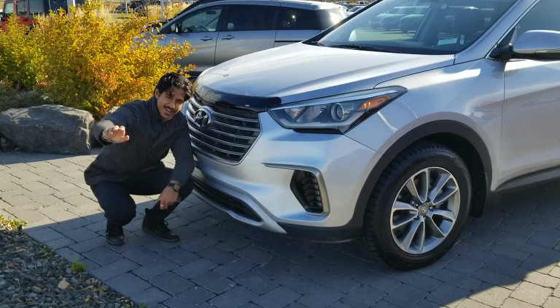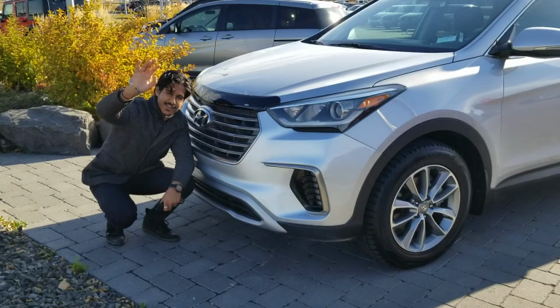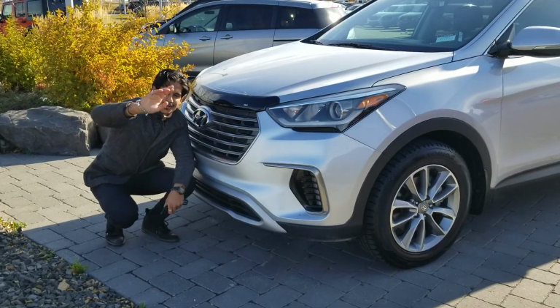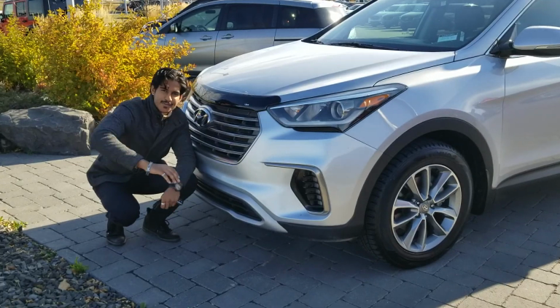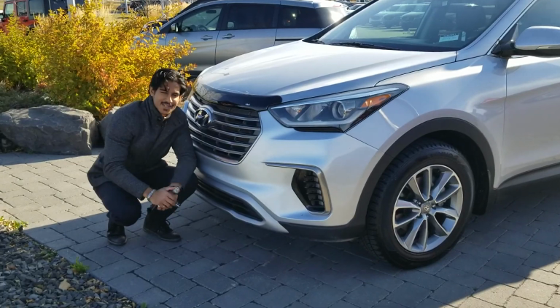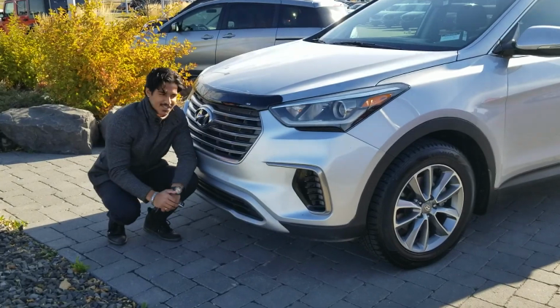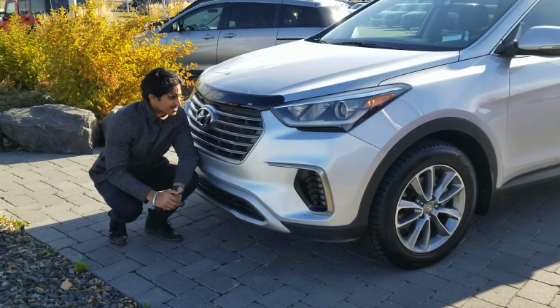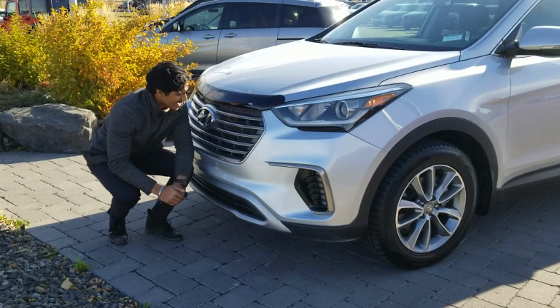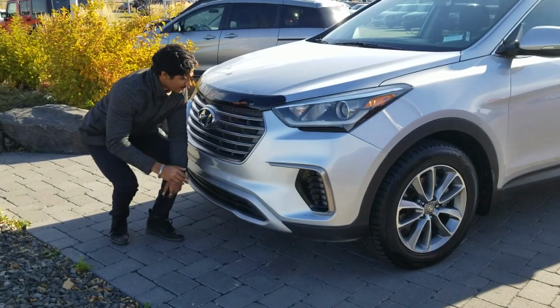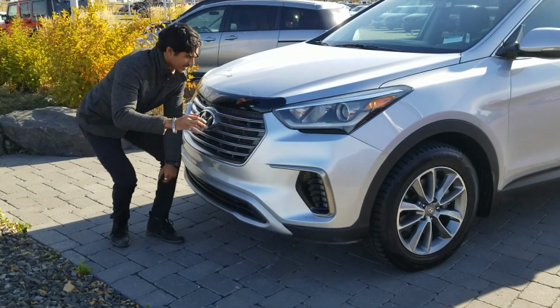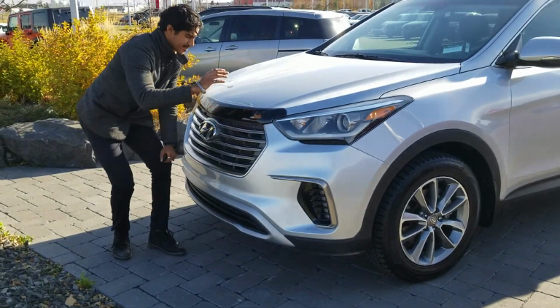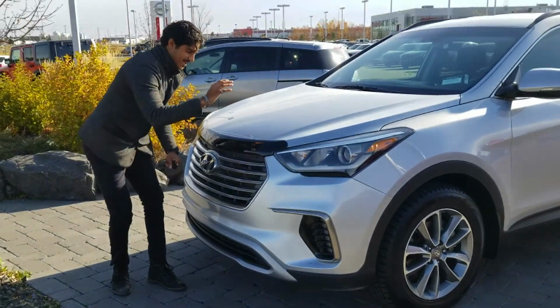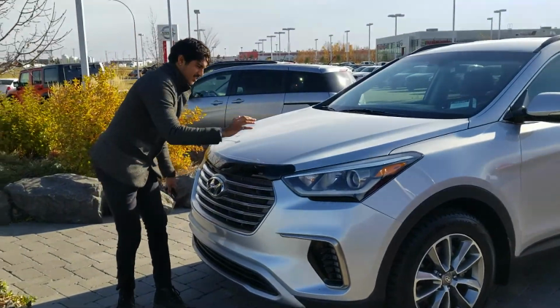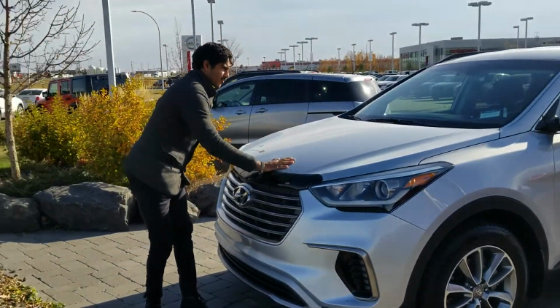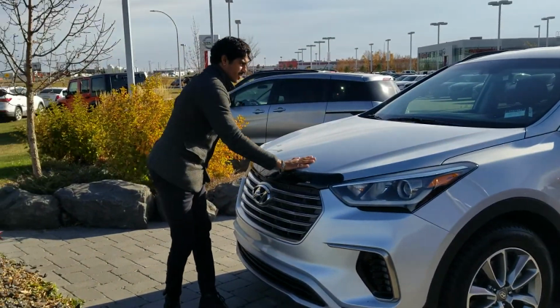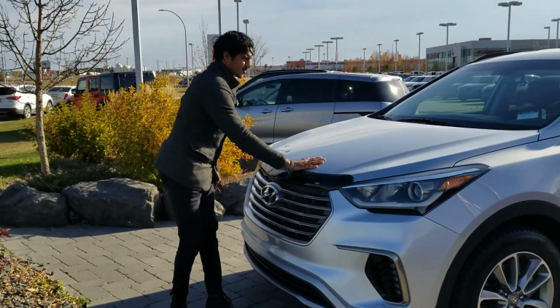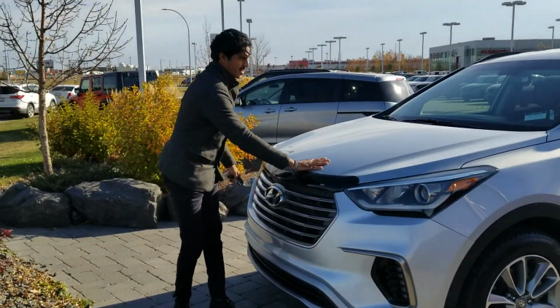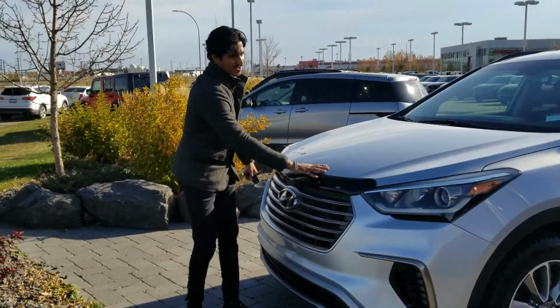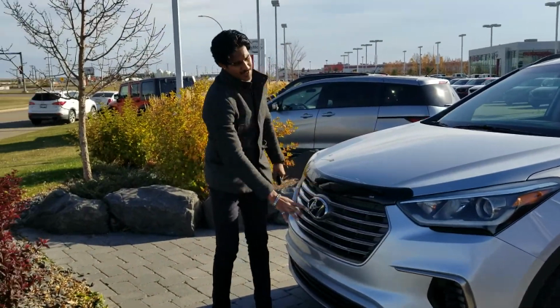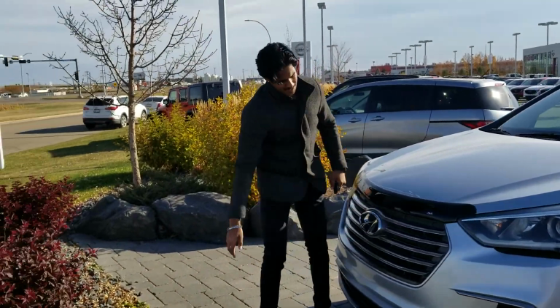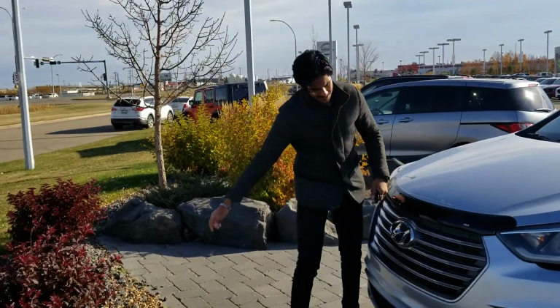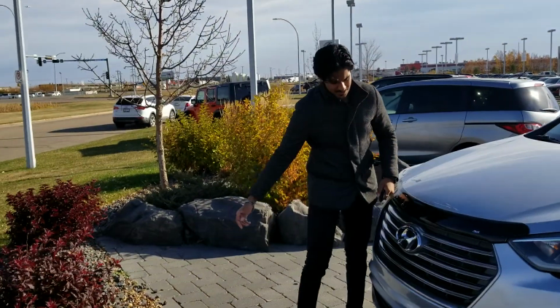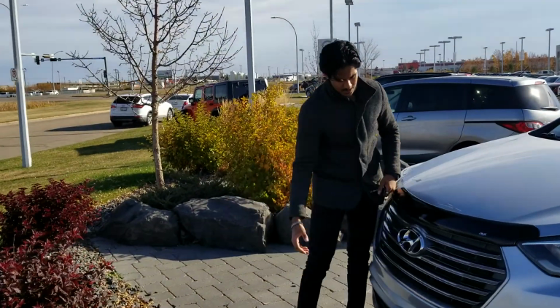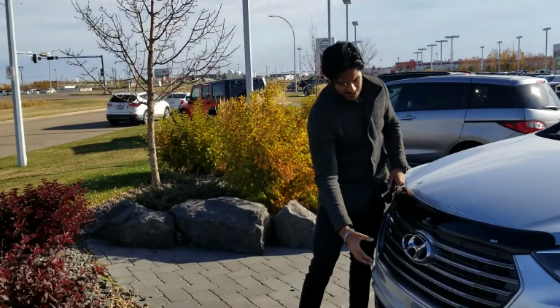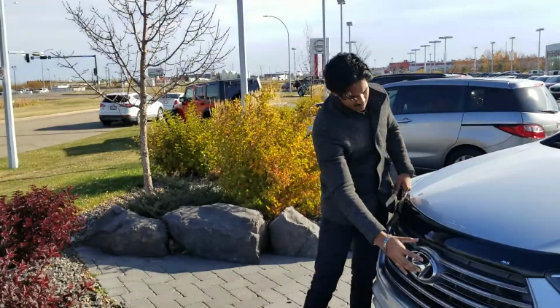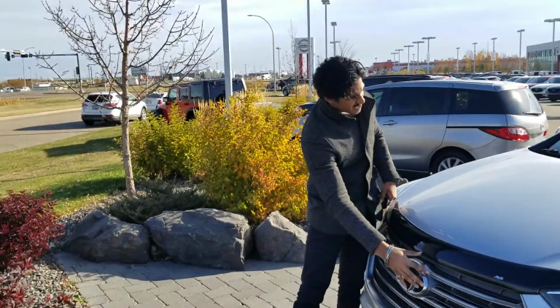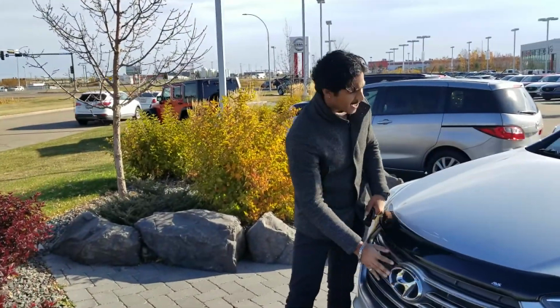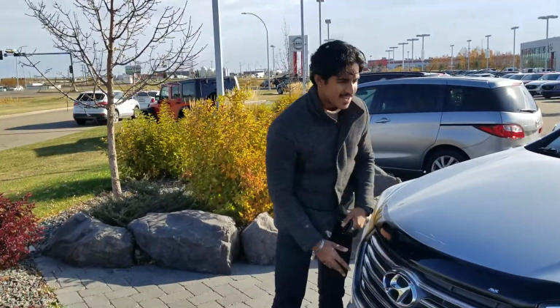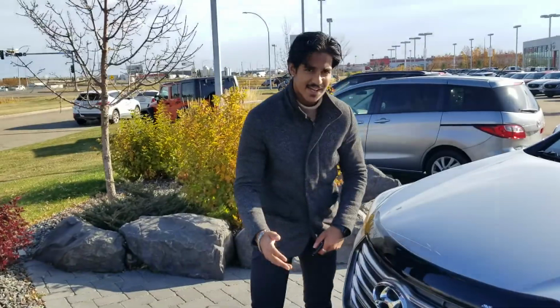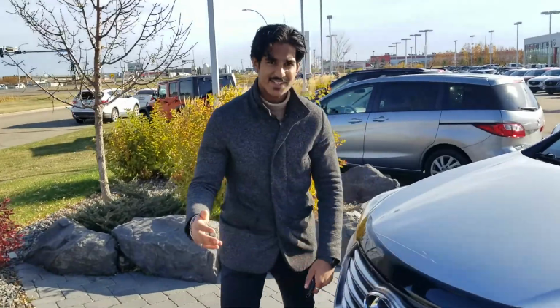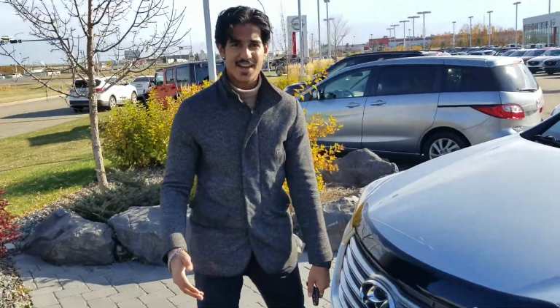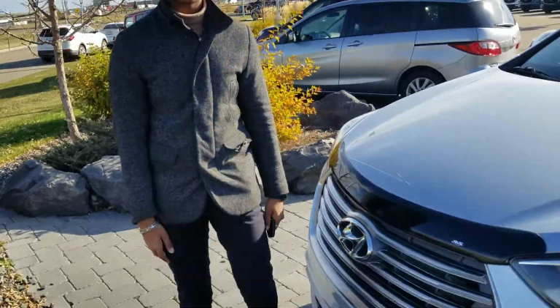Hi there. This is Nav with LA Mazda. So this right here is the 2017 Hyundai Santa Fe.